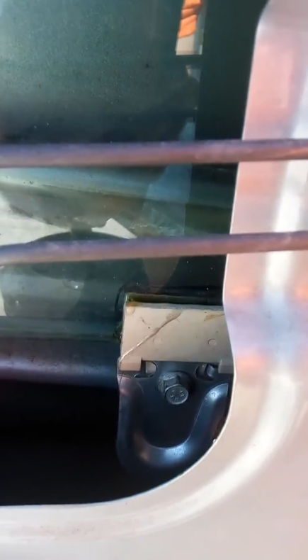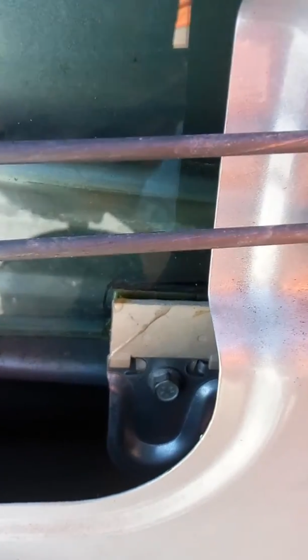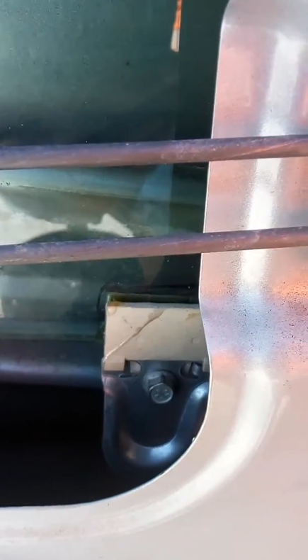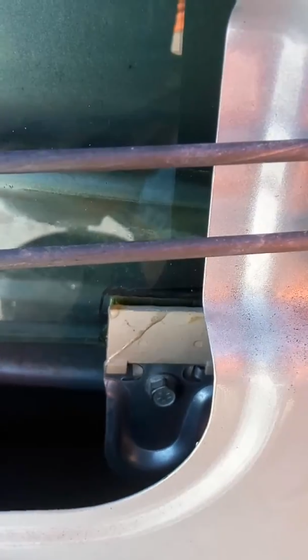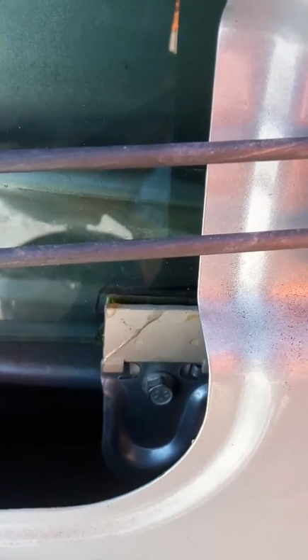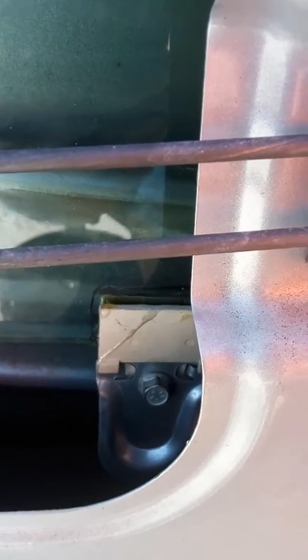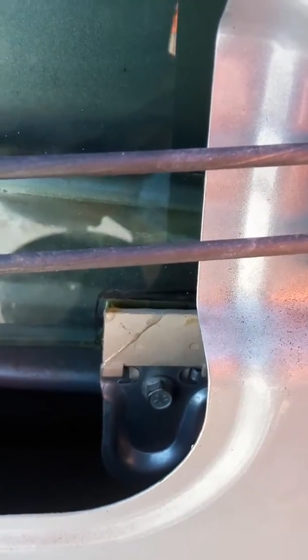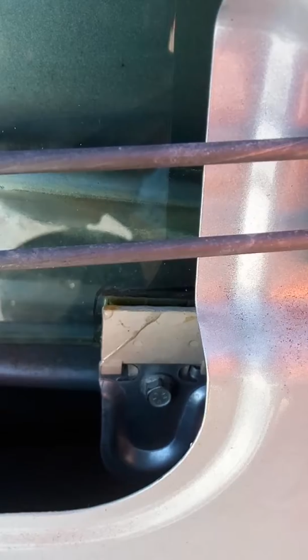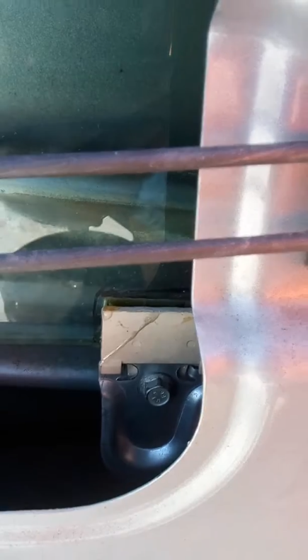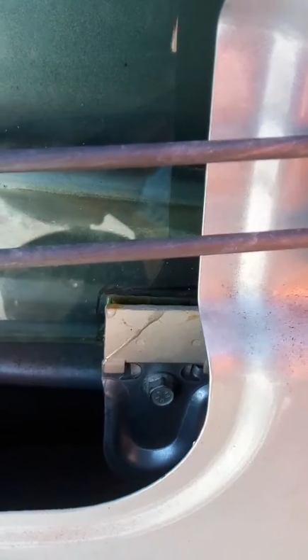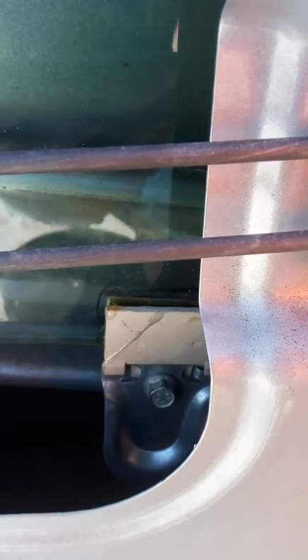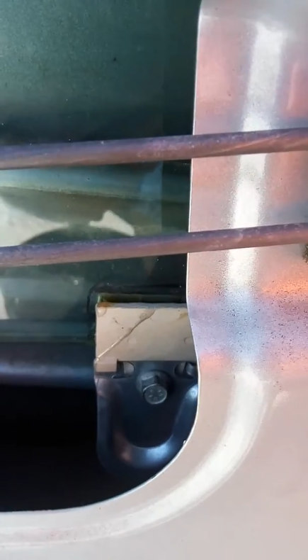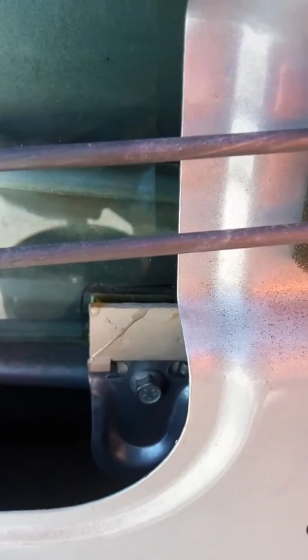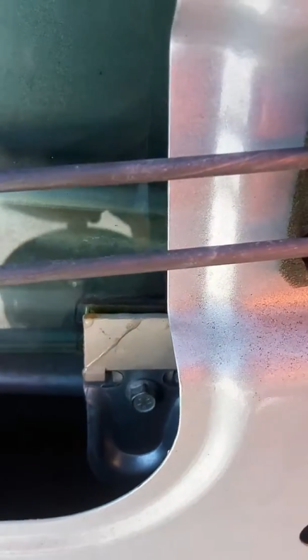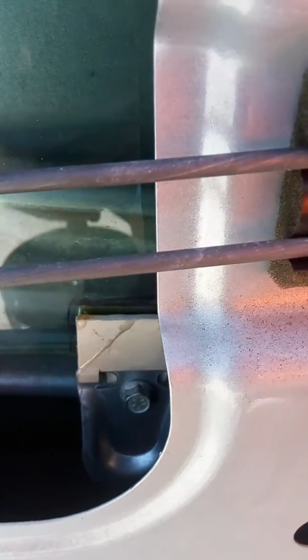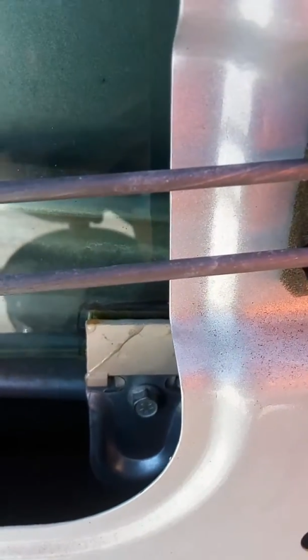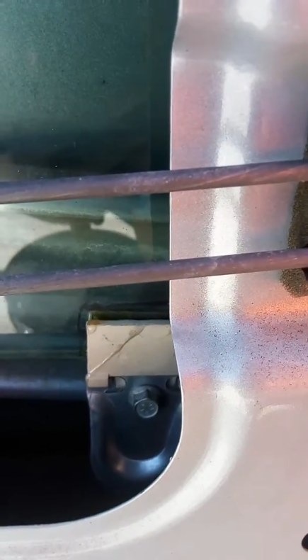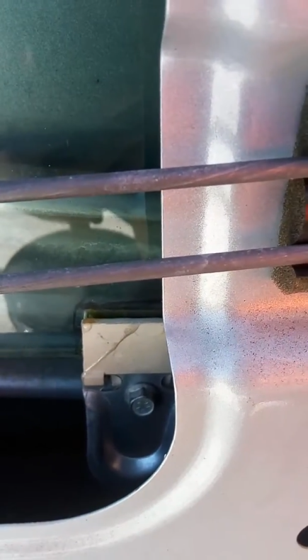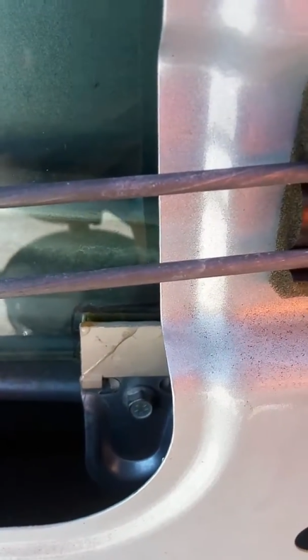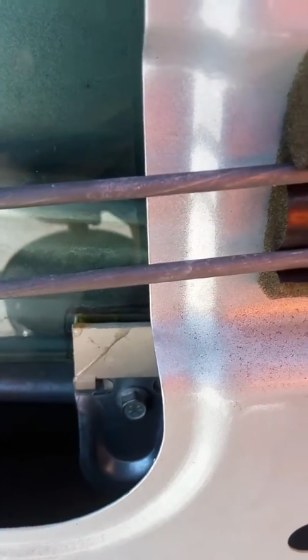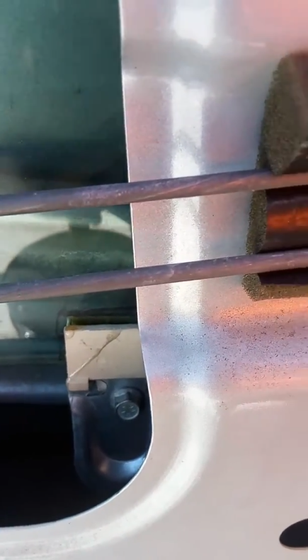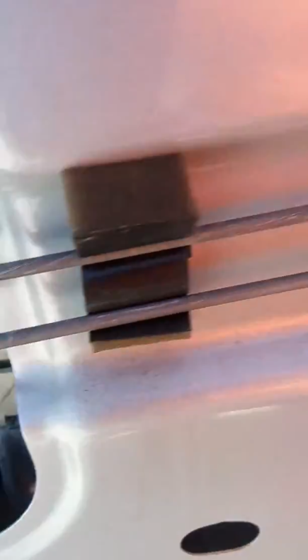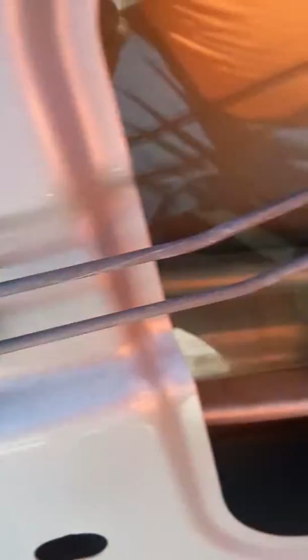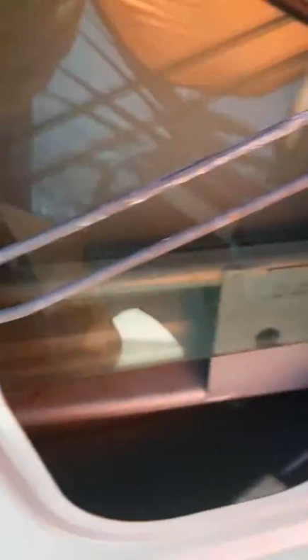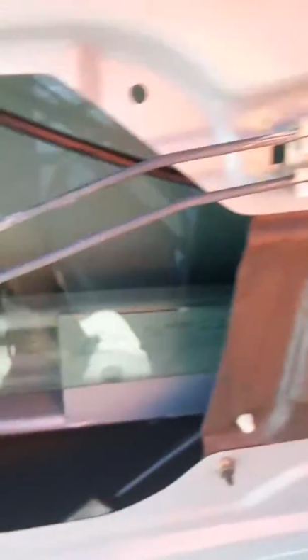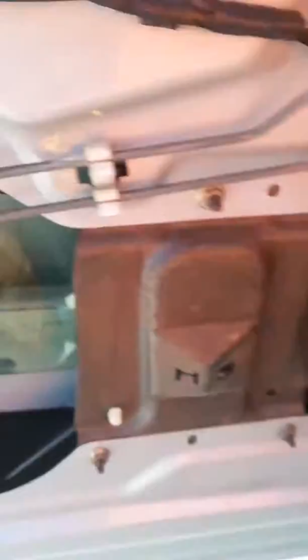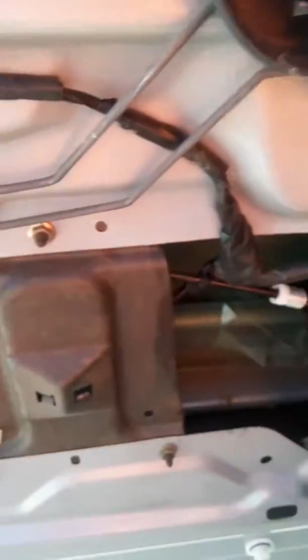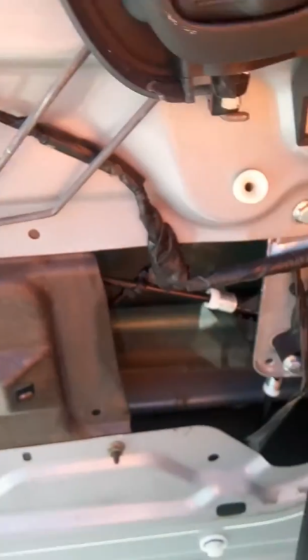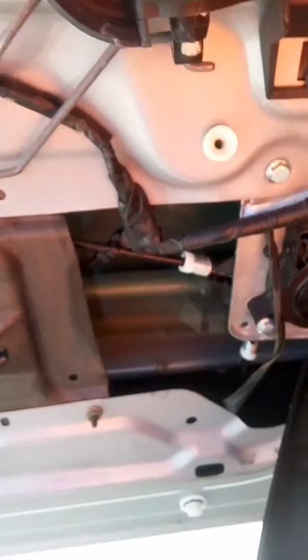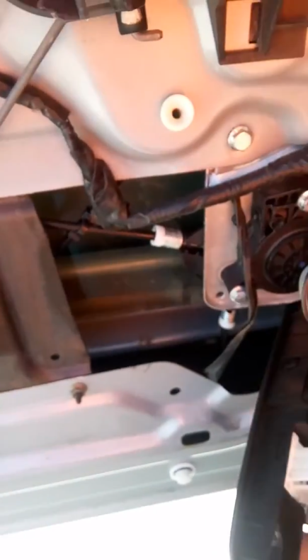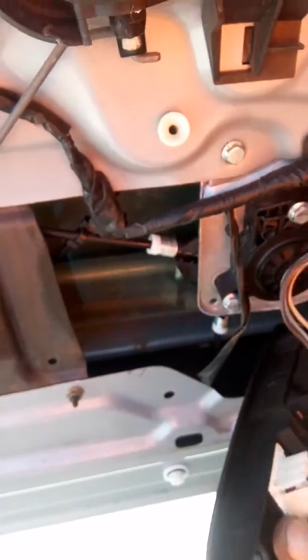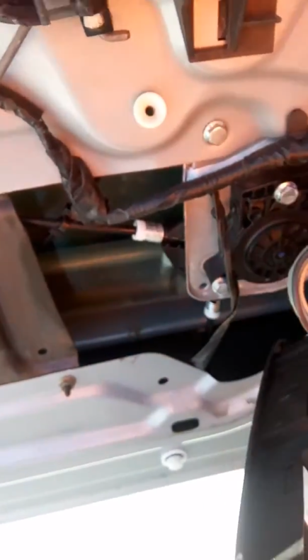I got them snug but not tight so I can let the window float in a little bit. You've got to be careful with that.